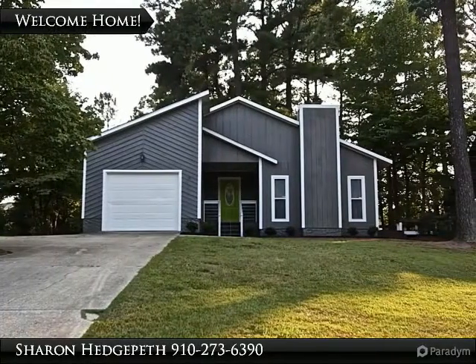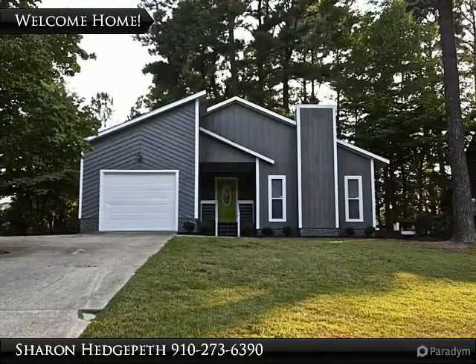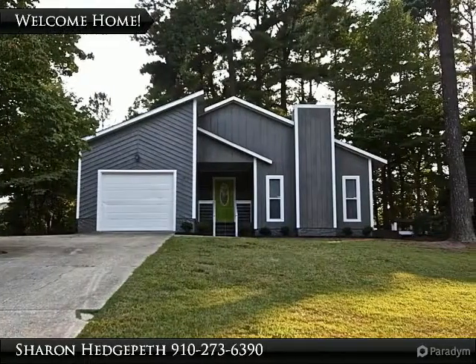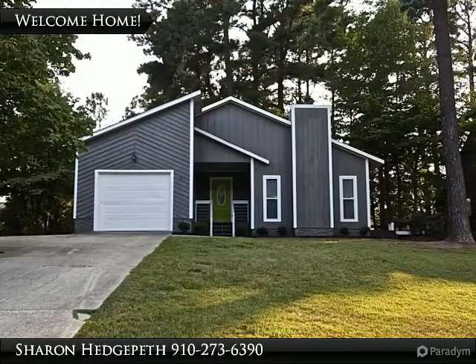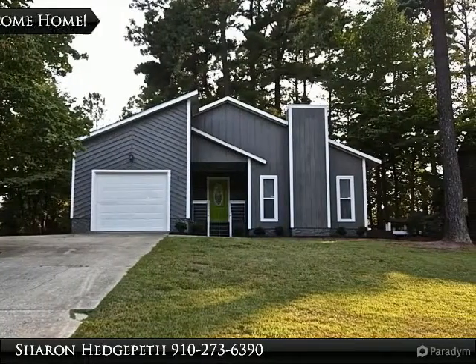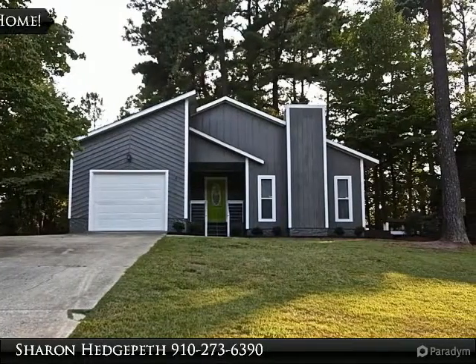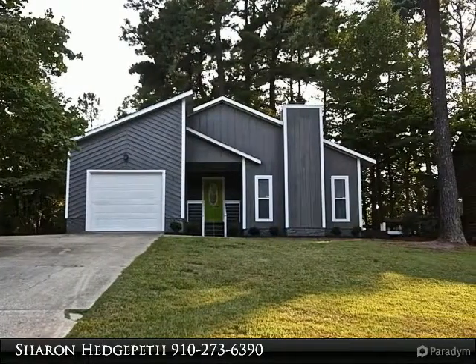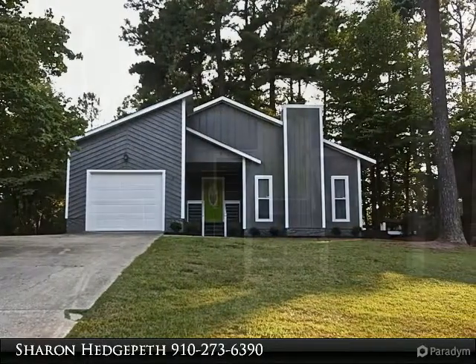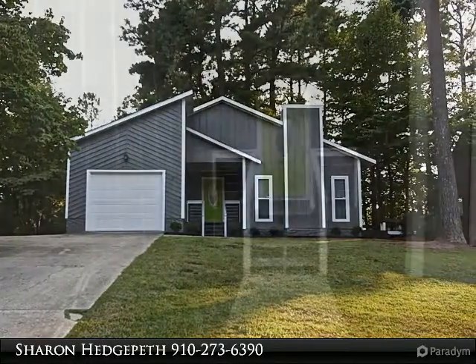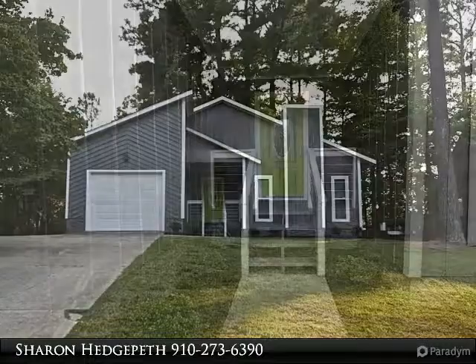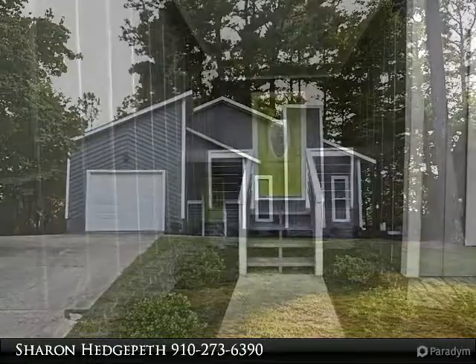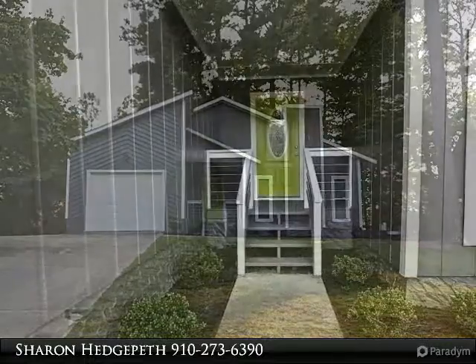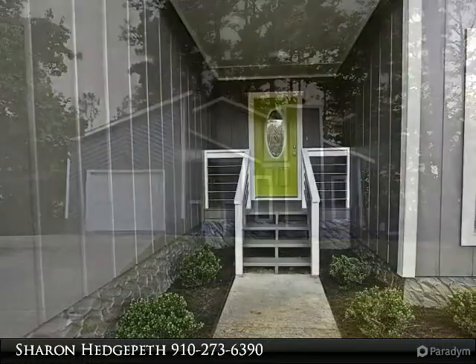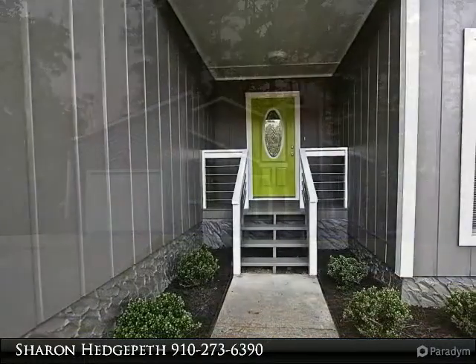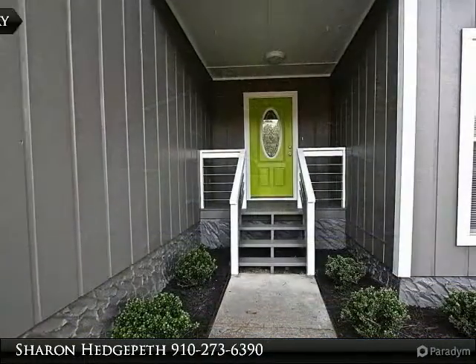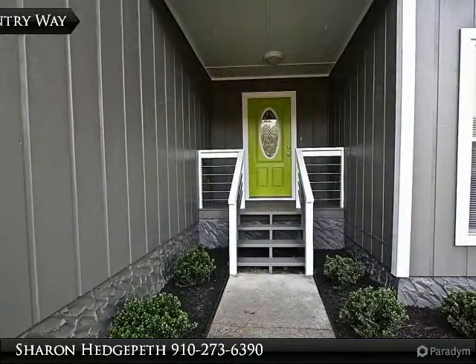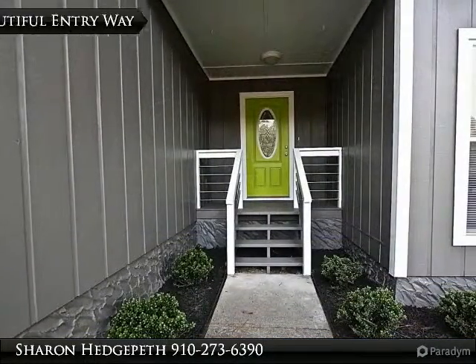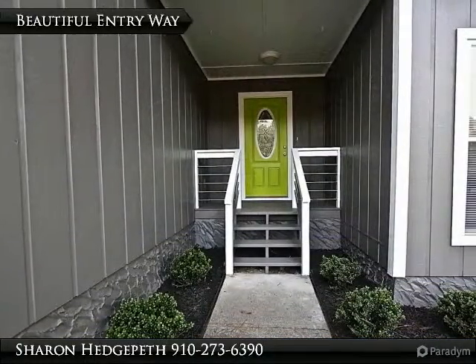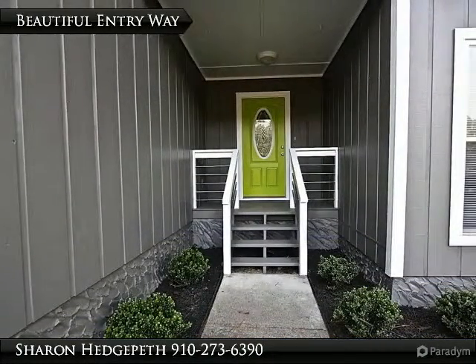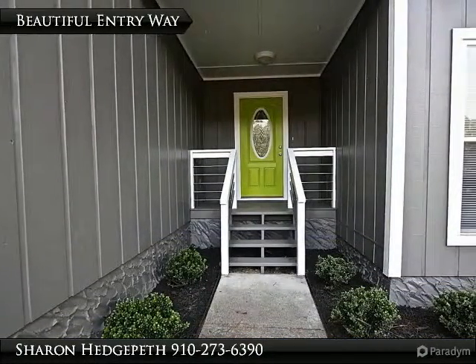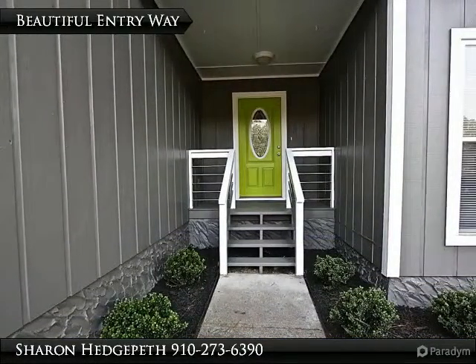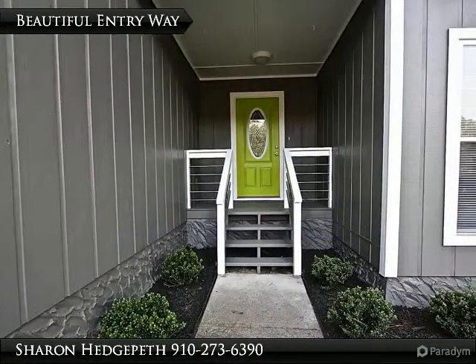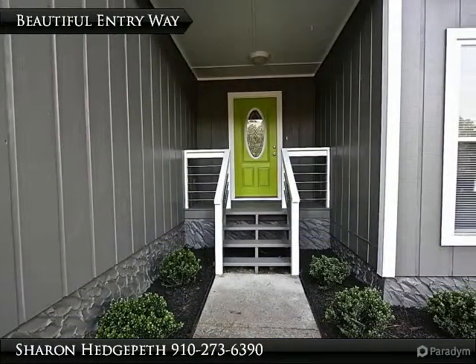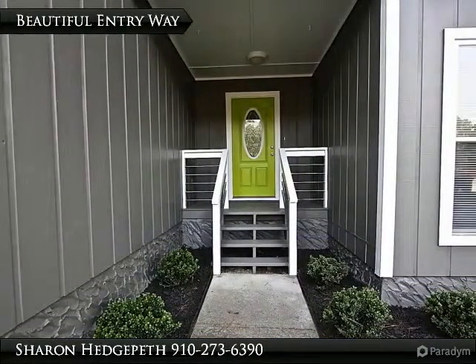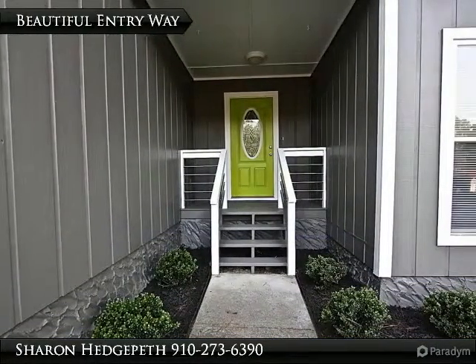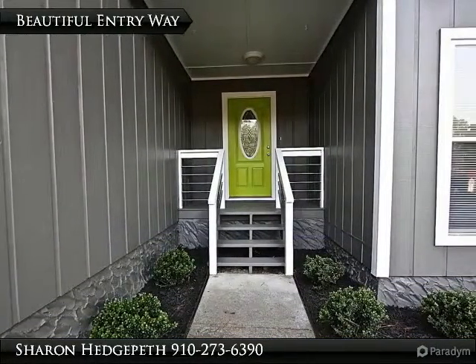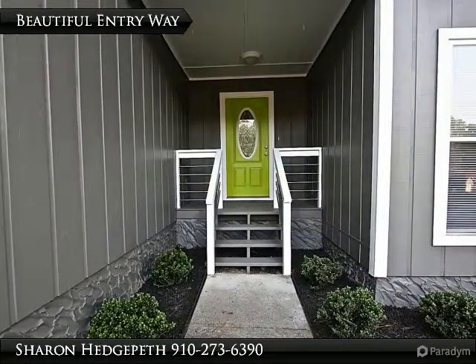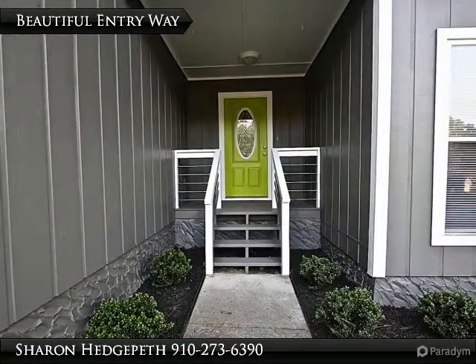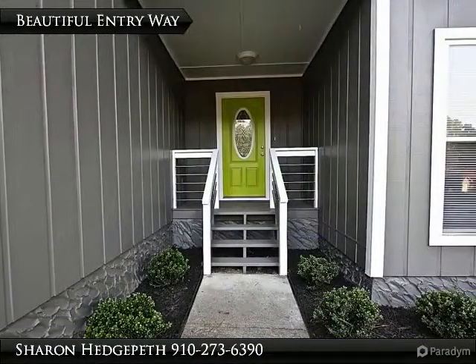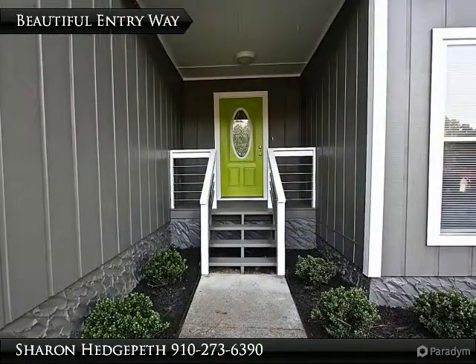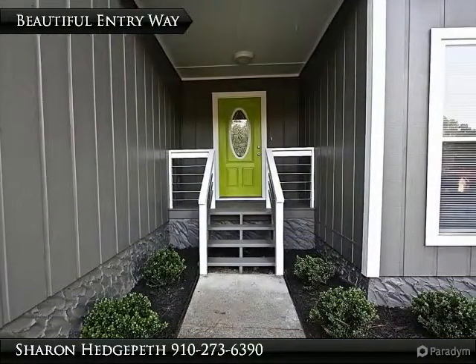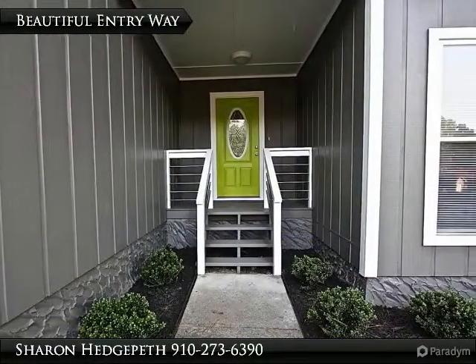Kitchen has granite countertops, glass tile backsplash, stainless appliances, pendant lights and a breakfast bar.